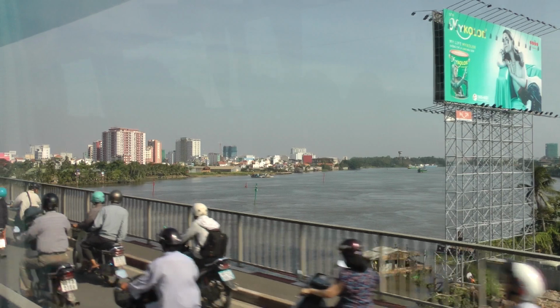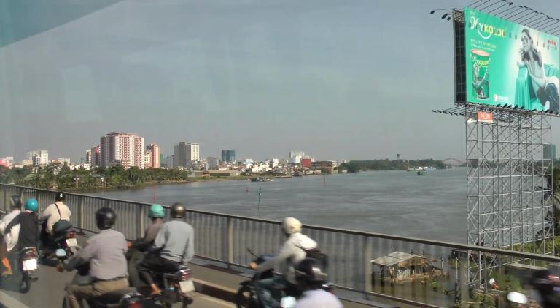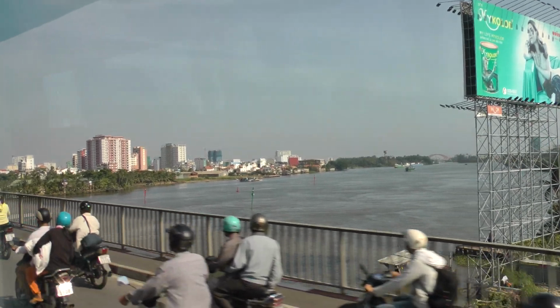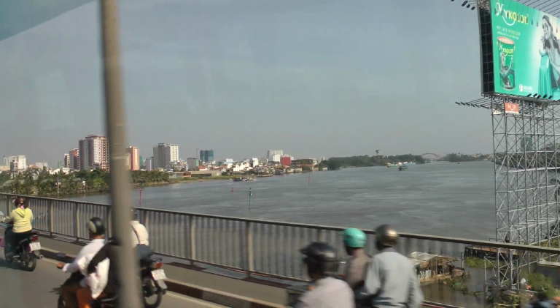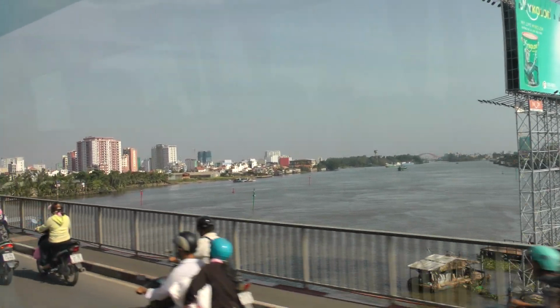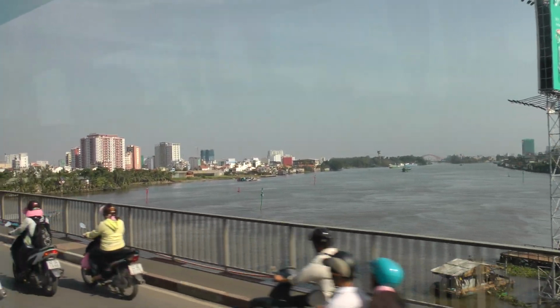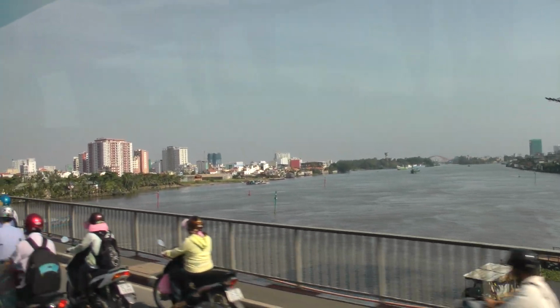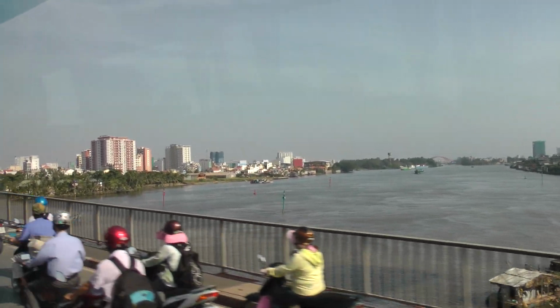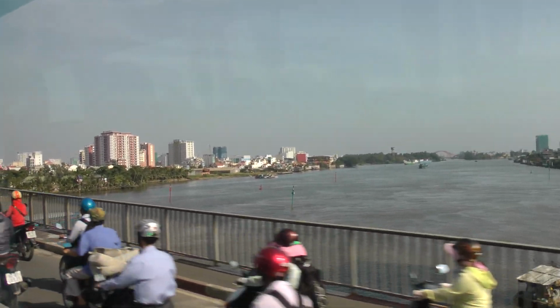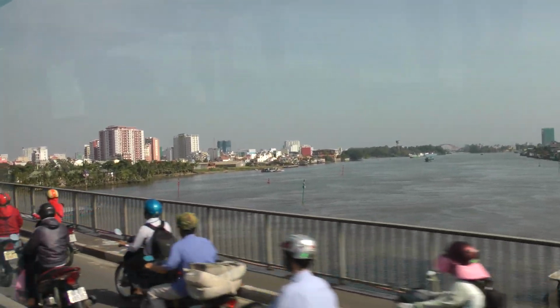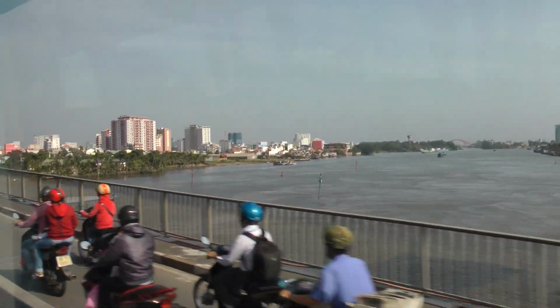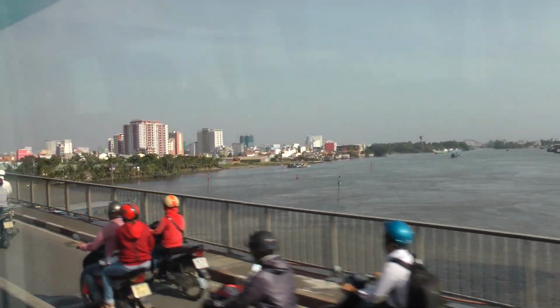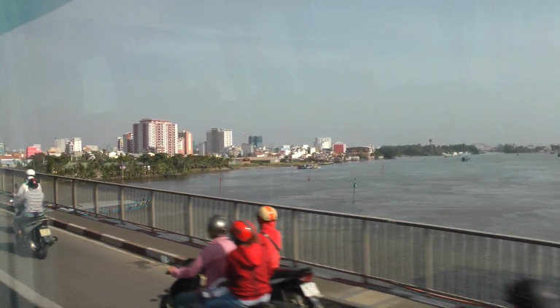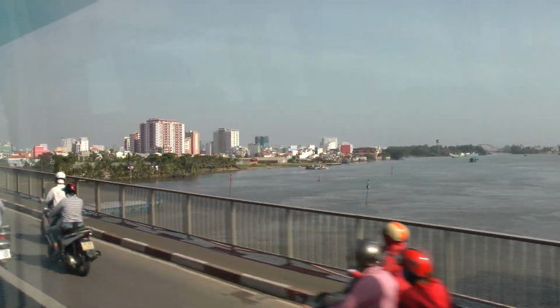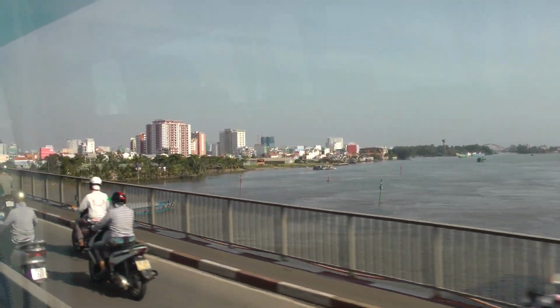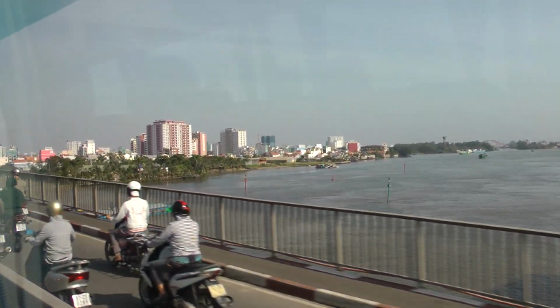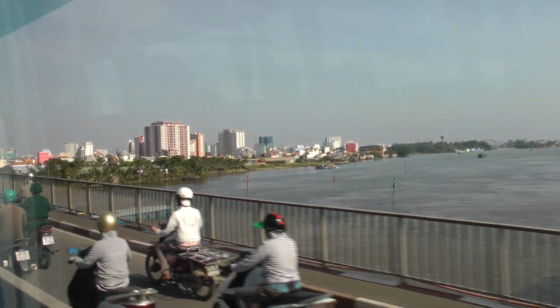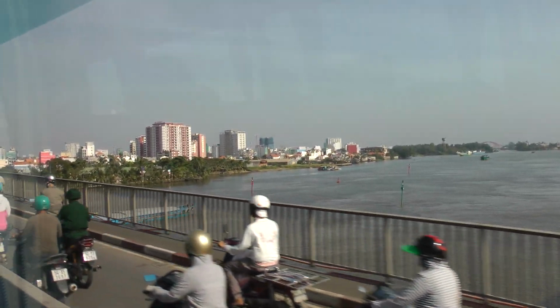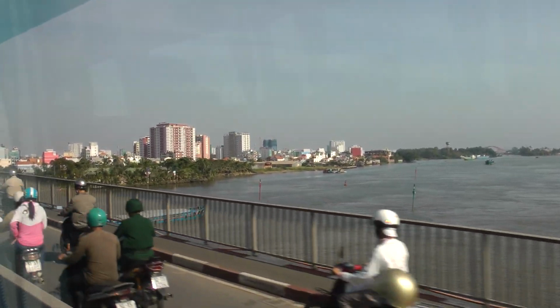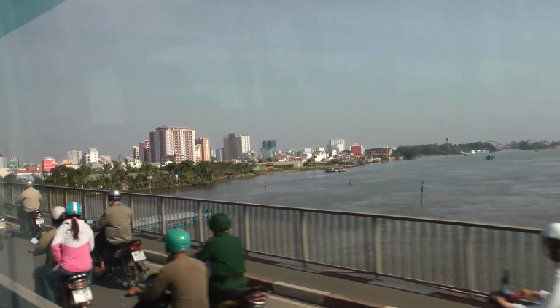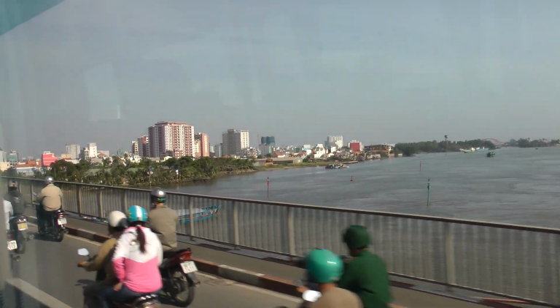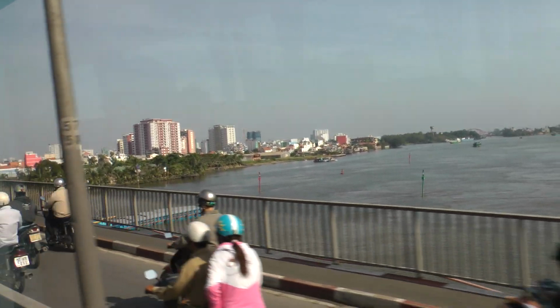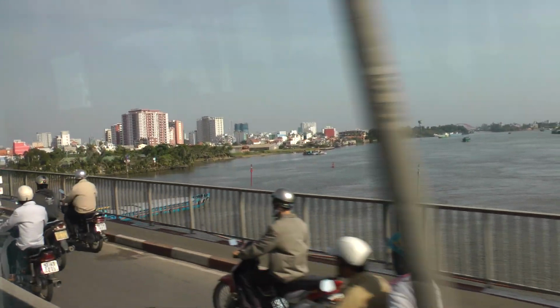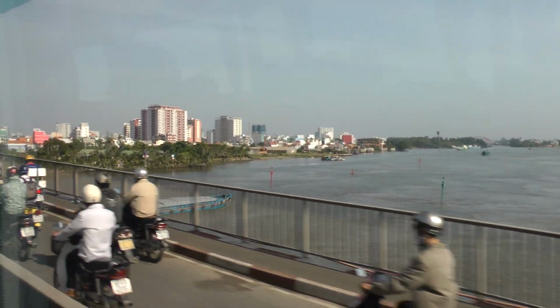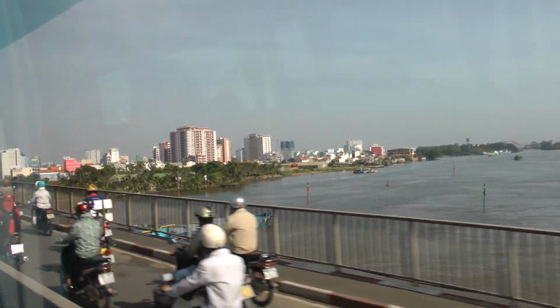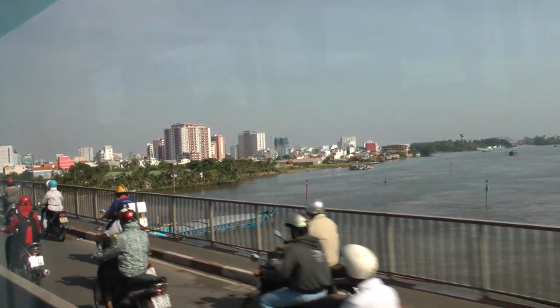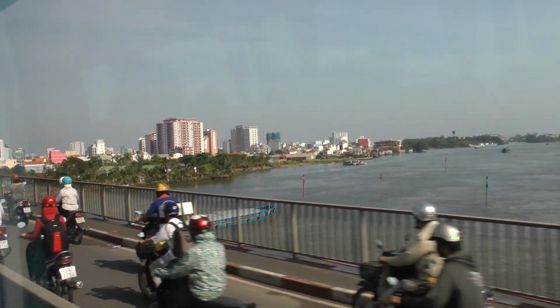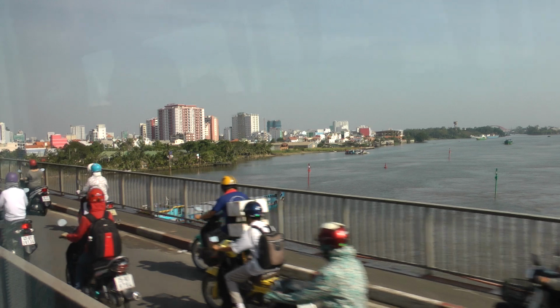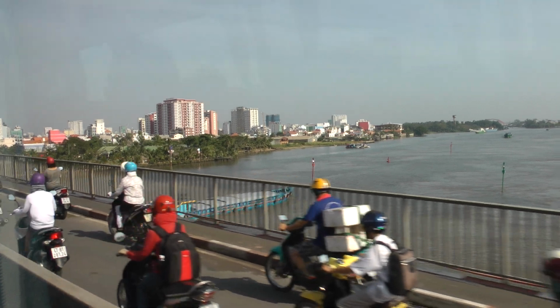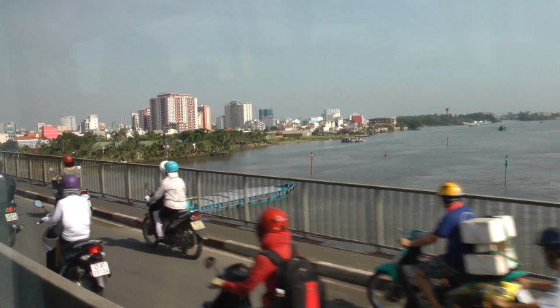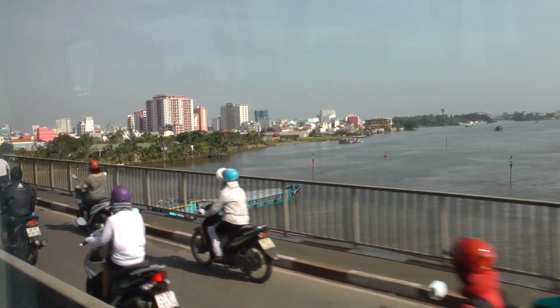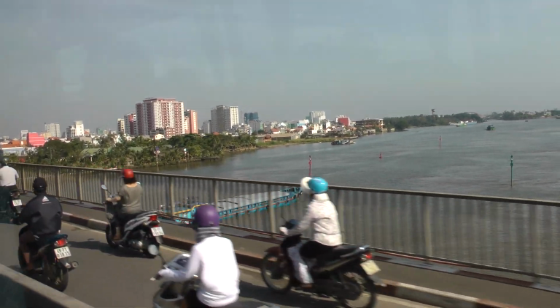River. This is not the Ho Chi Minh River — this is the Saigon River.